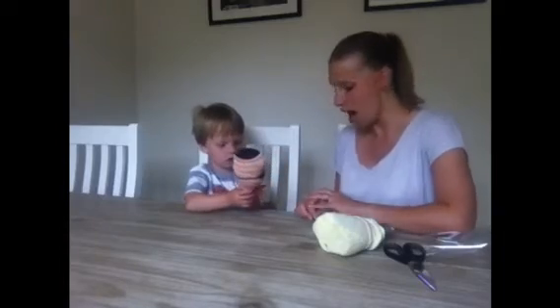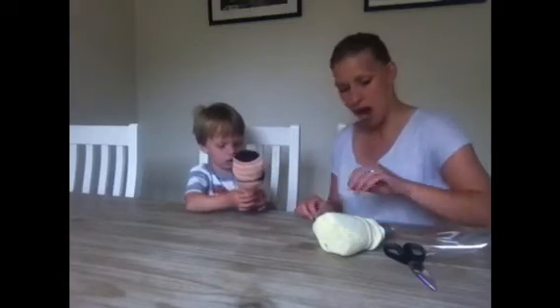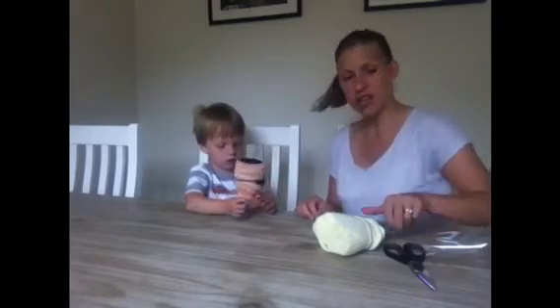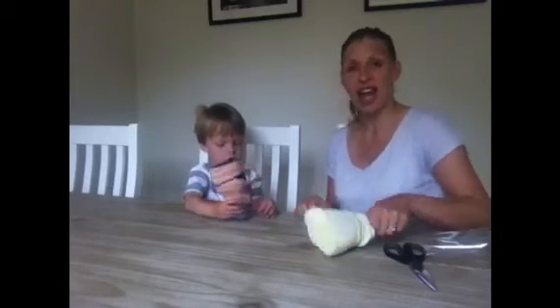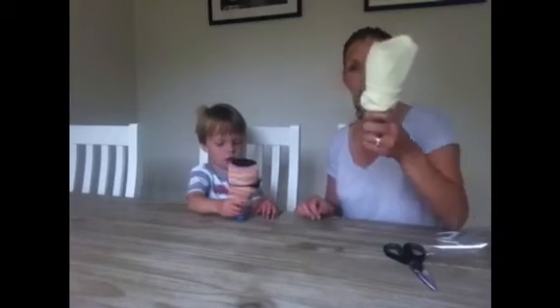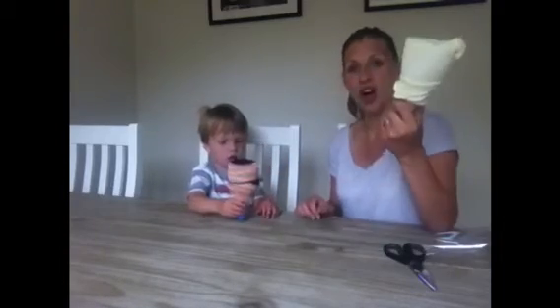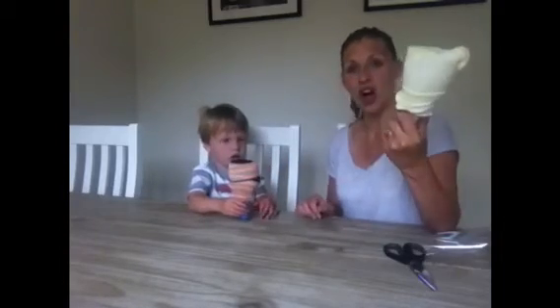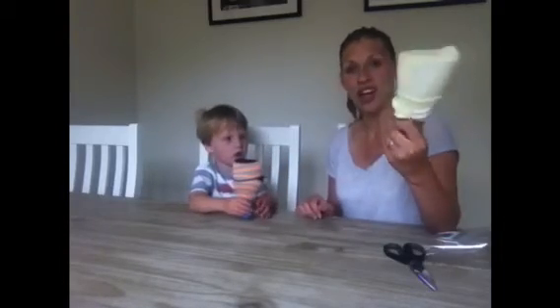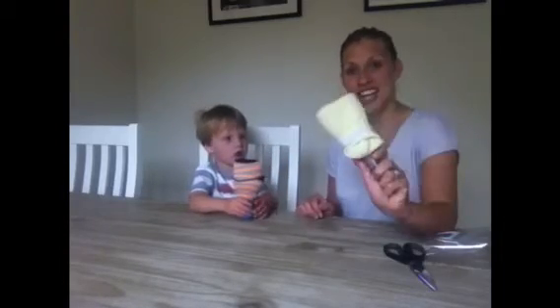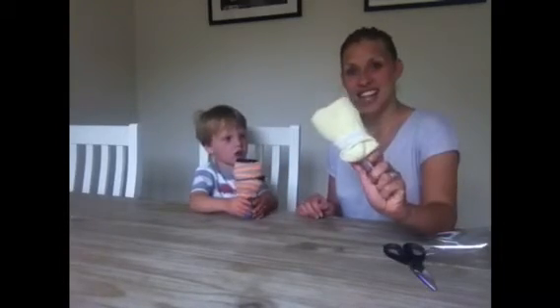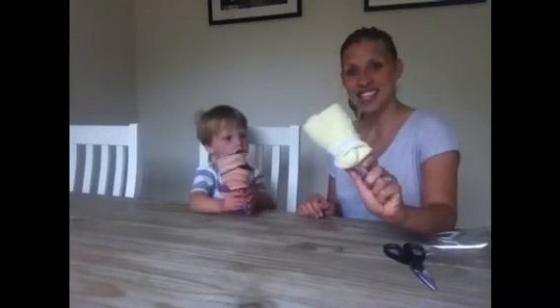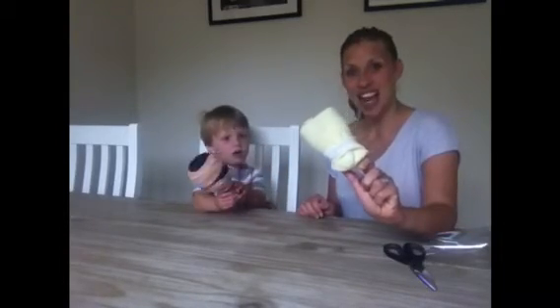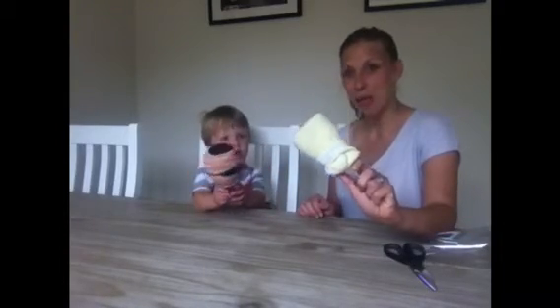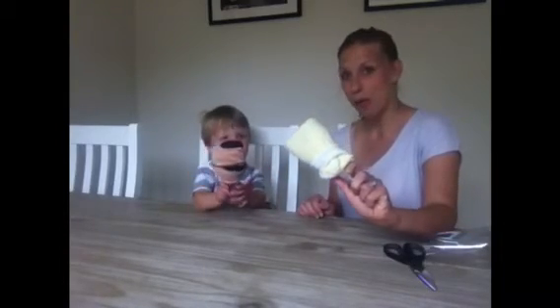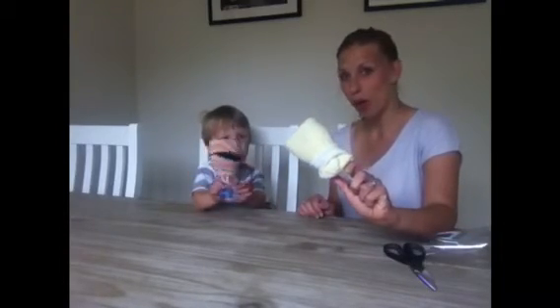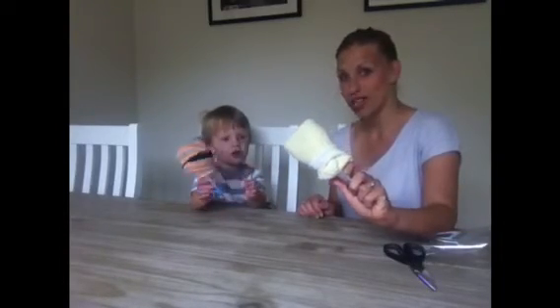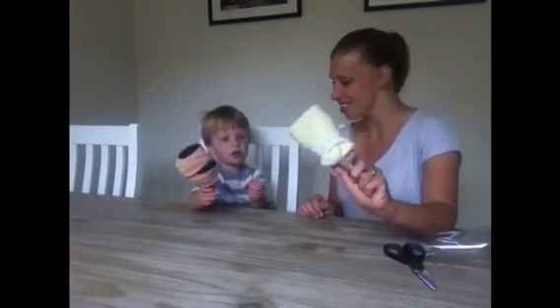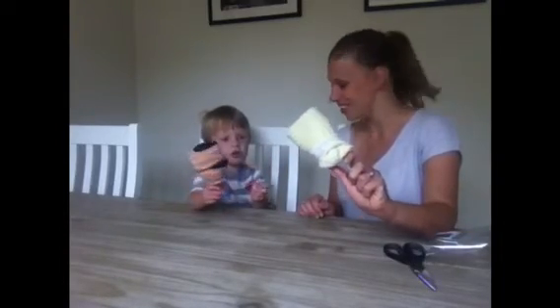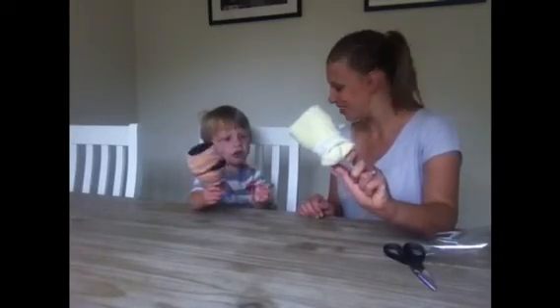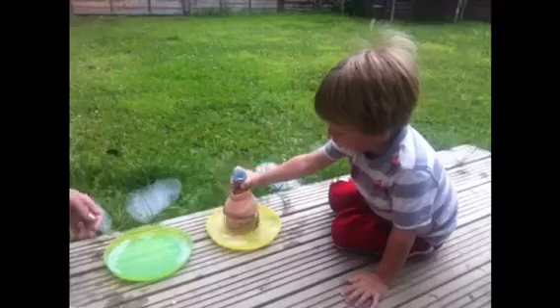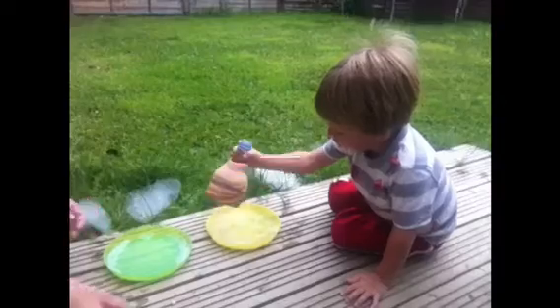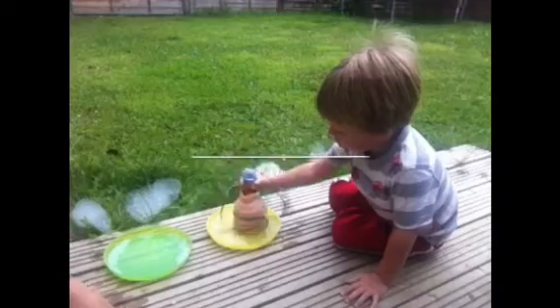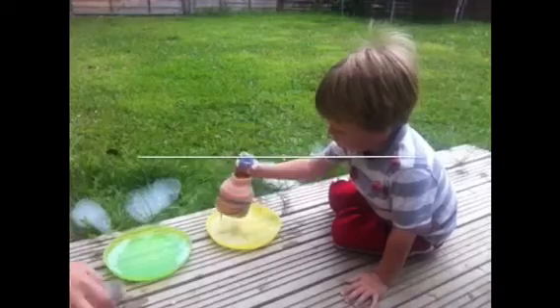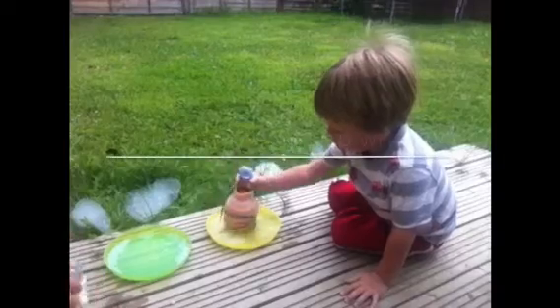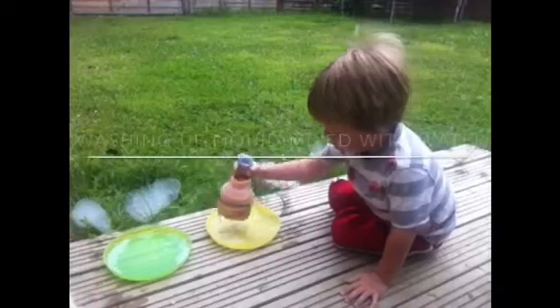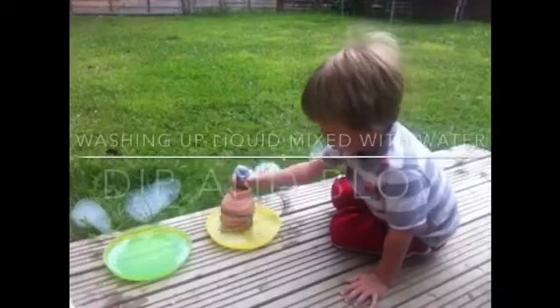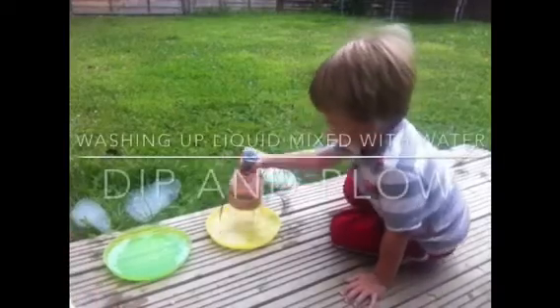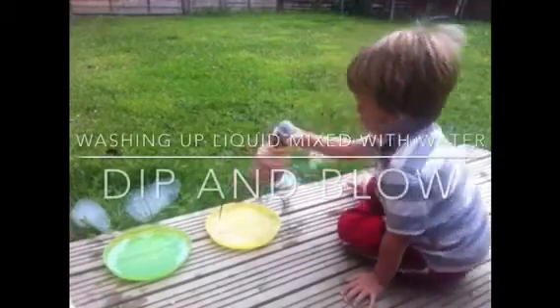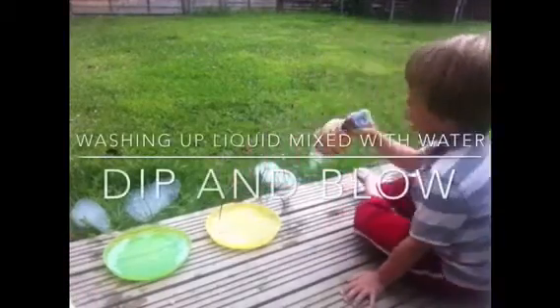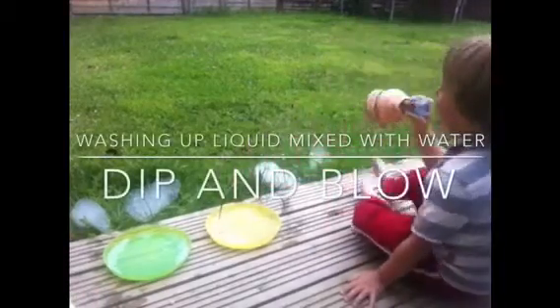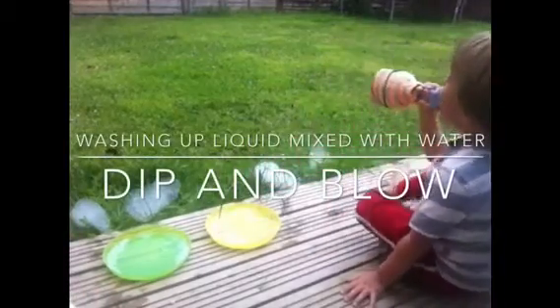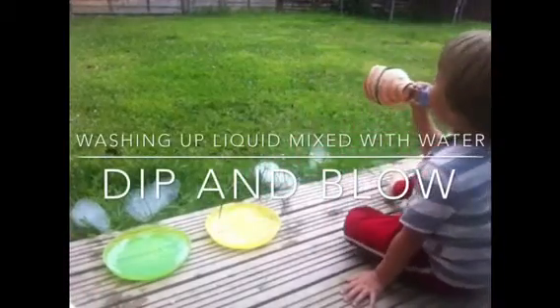Now we've got our snake bubble blowers. Let's go and try them out!